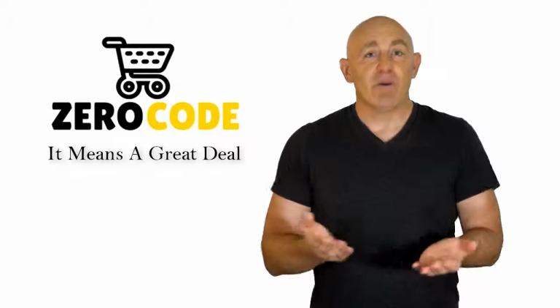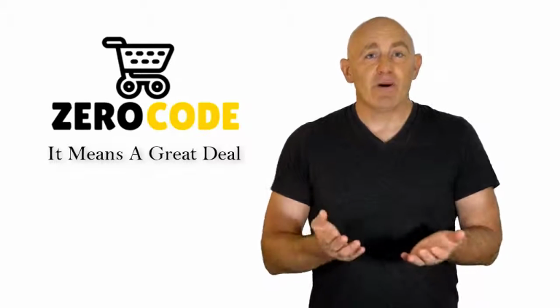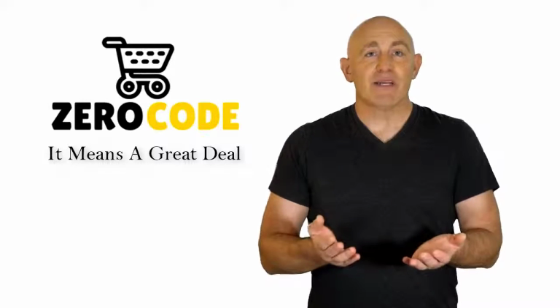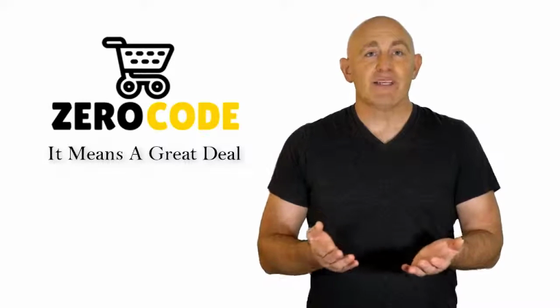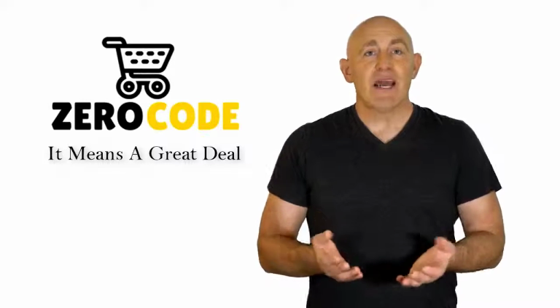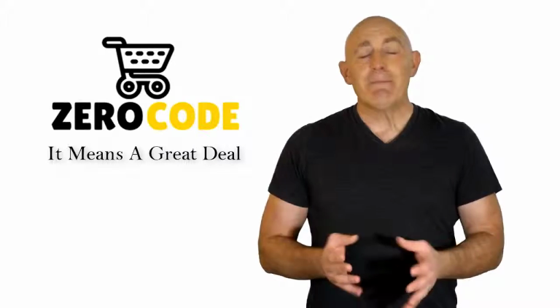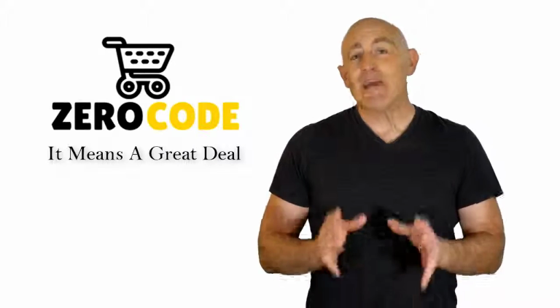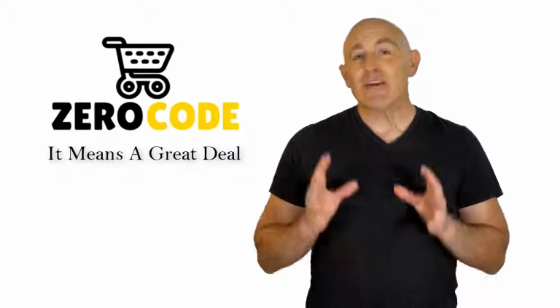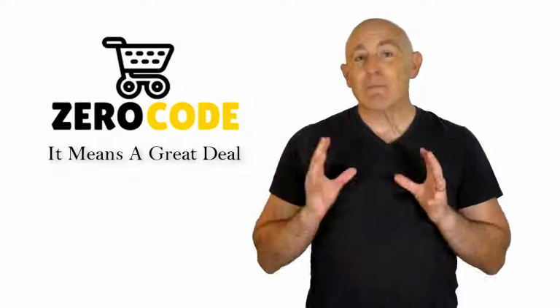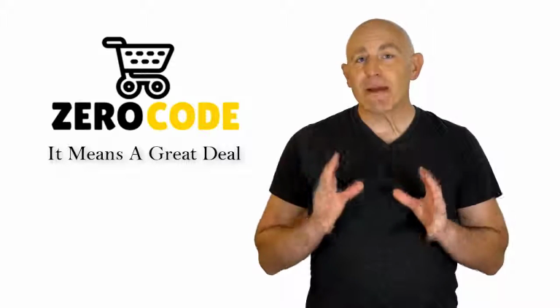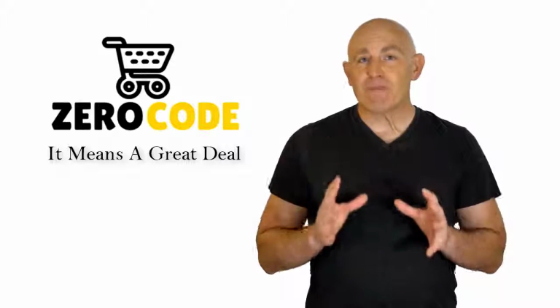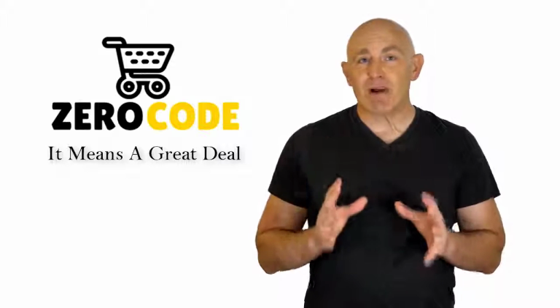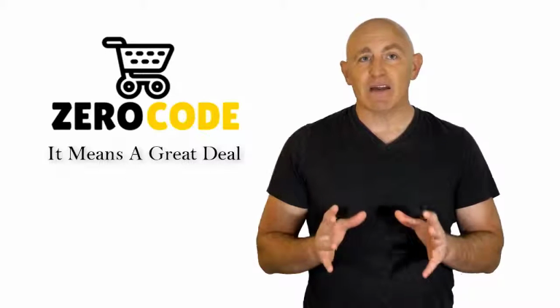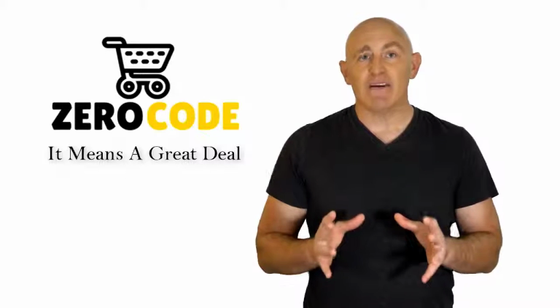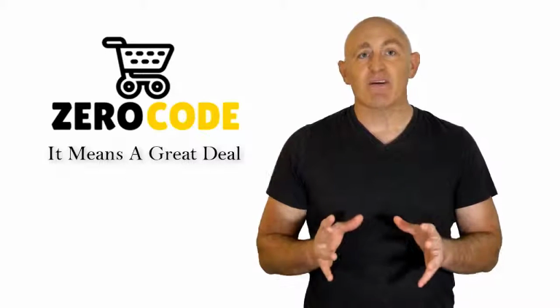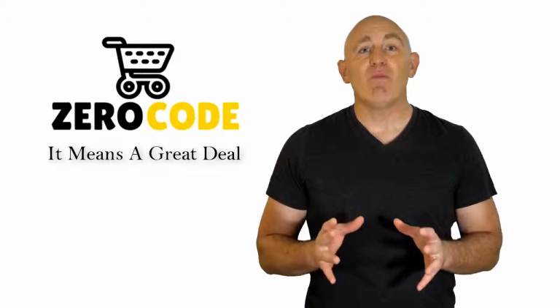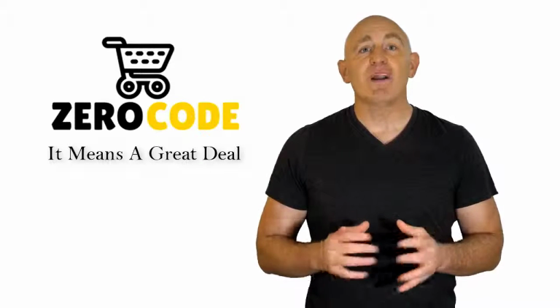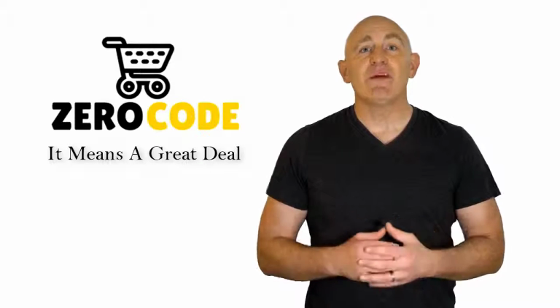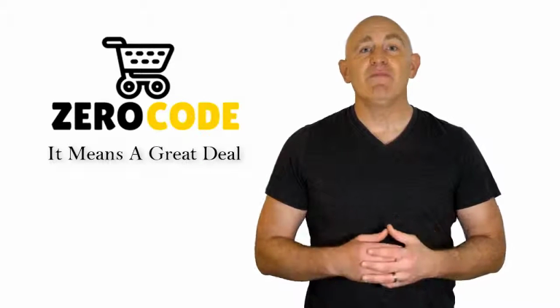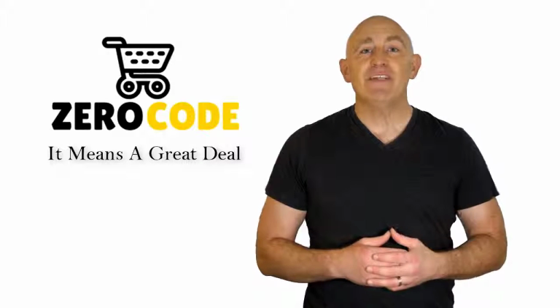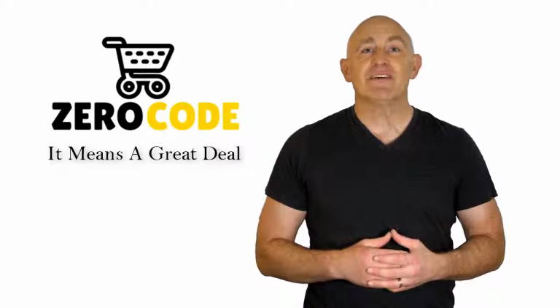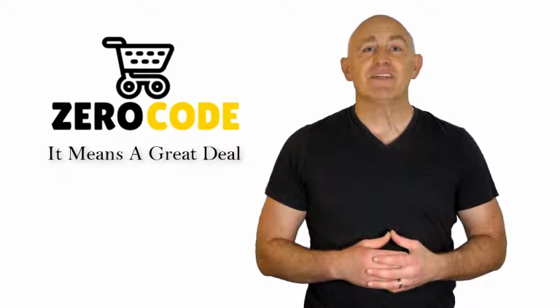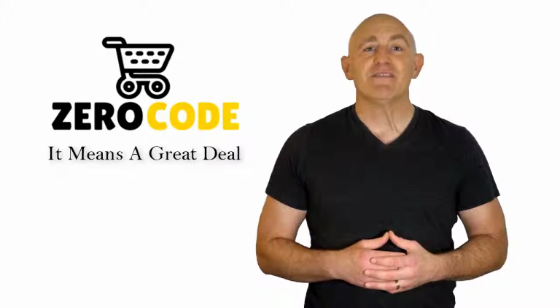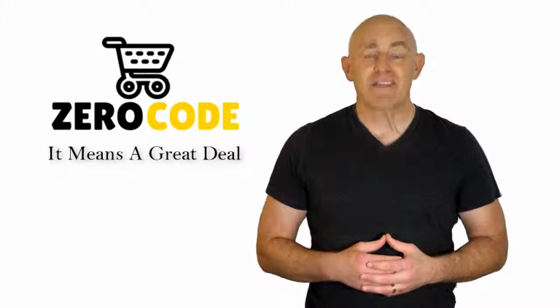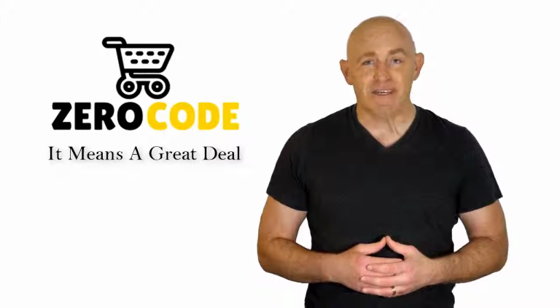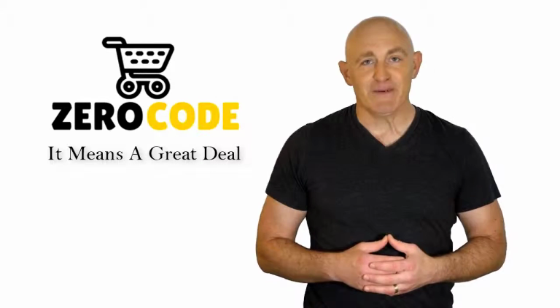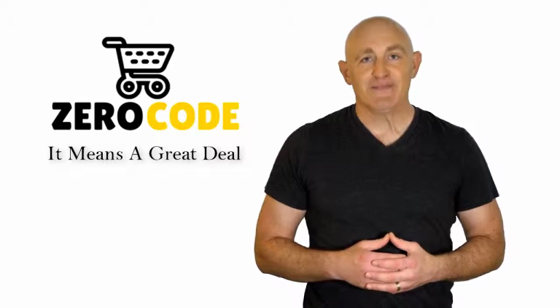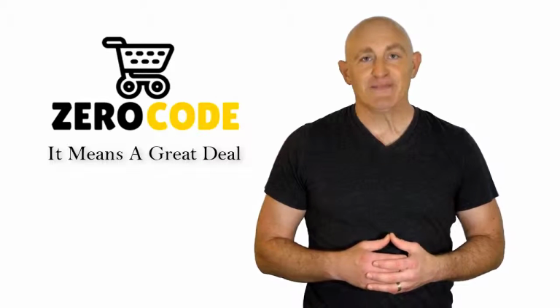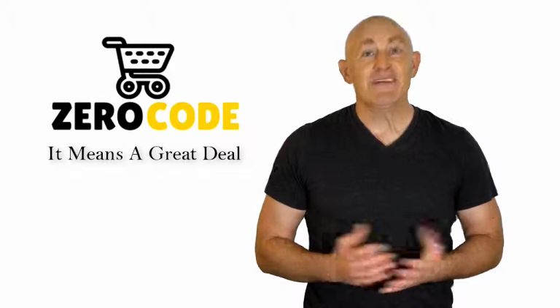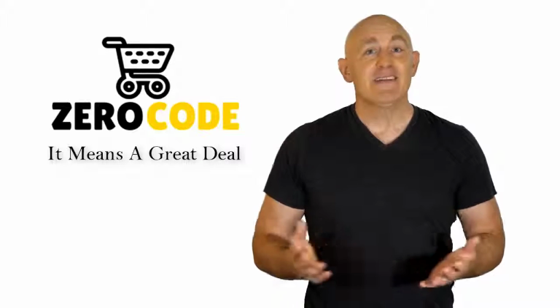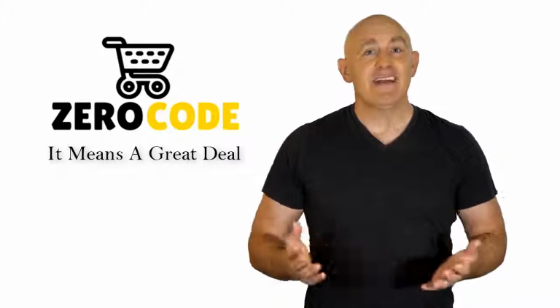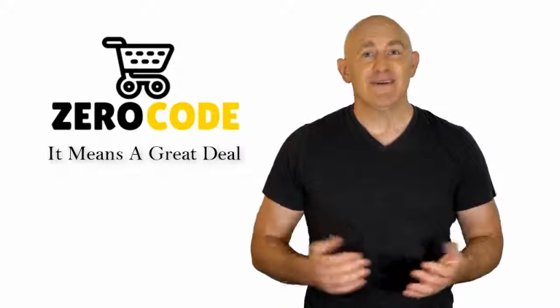So support us, and pick your best product from one of them featured in the video. Thank you.